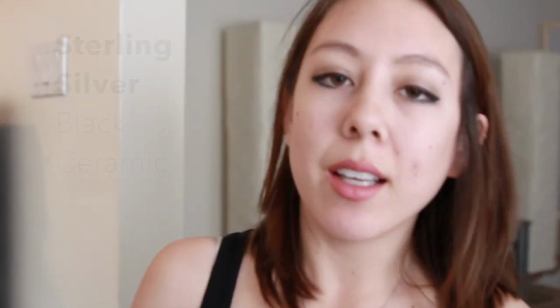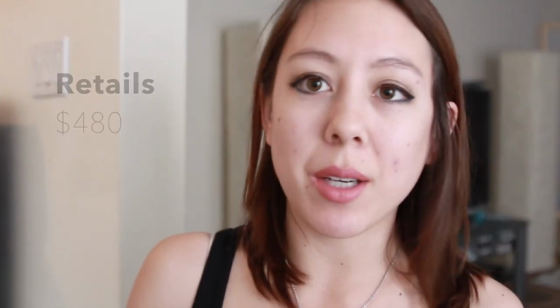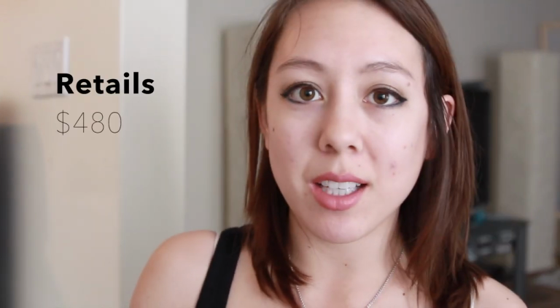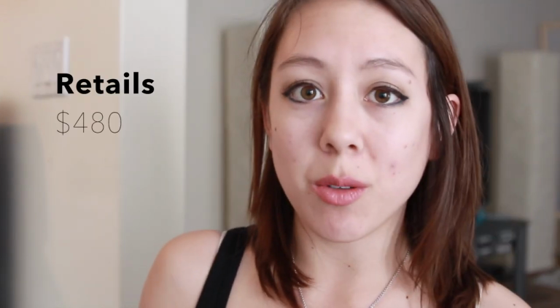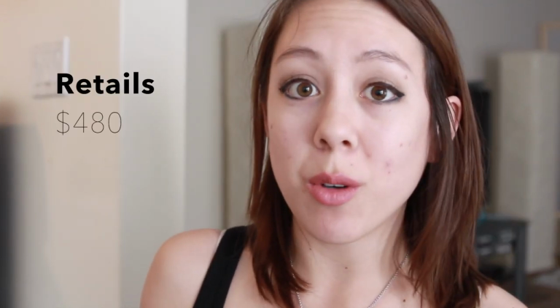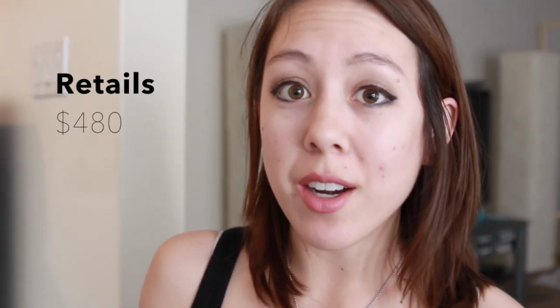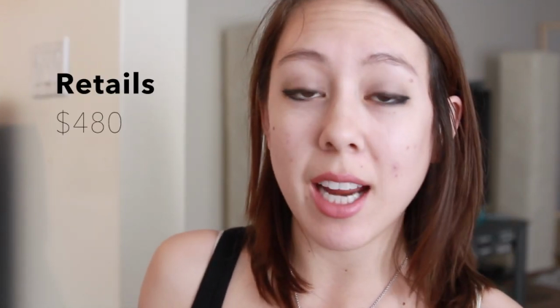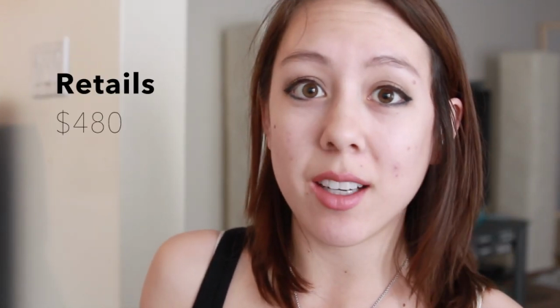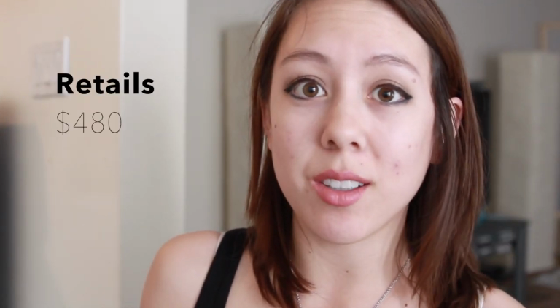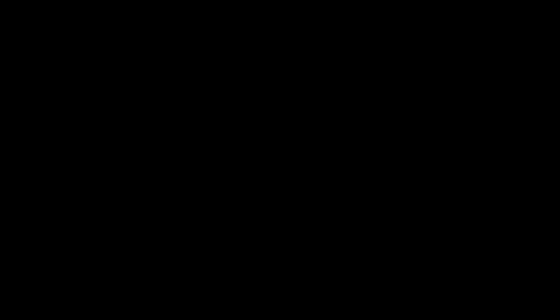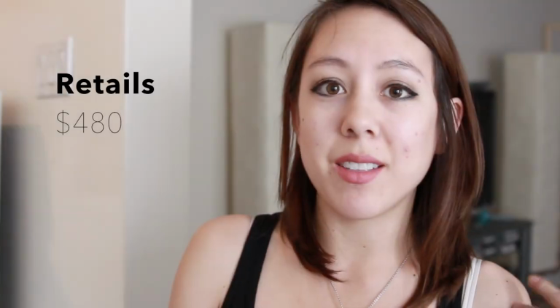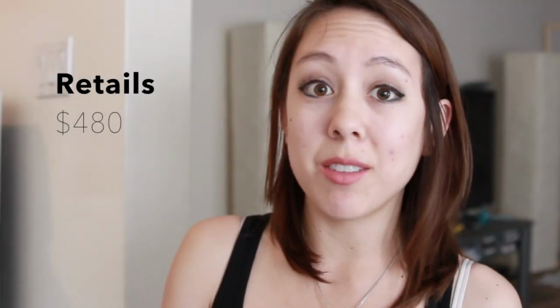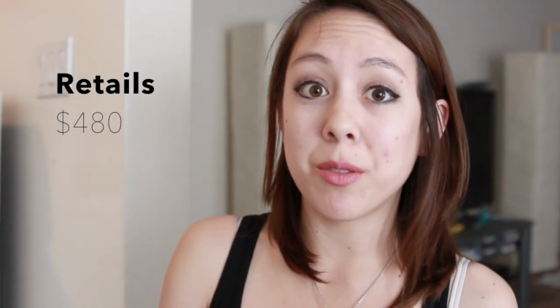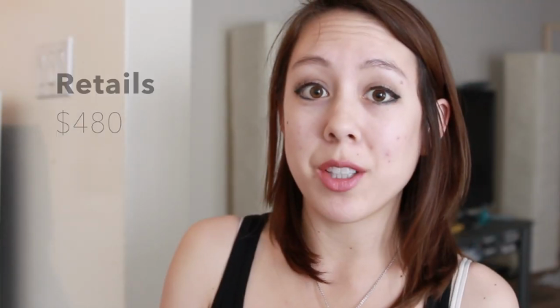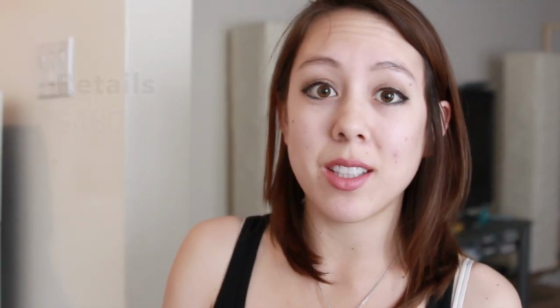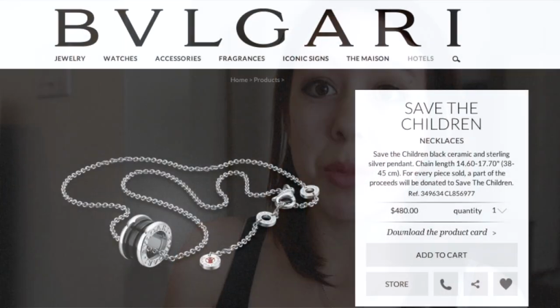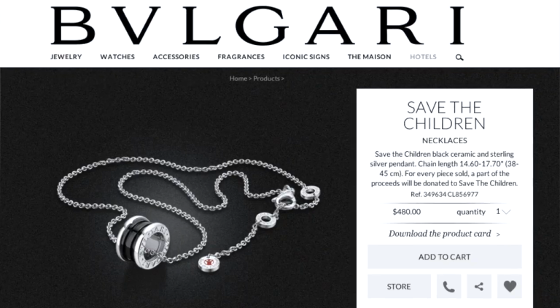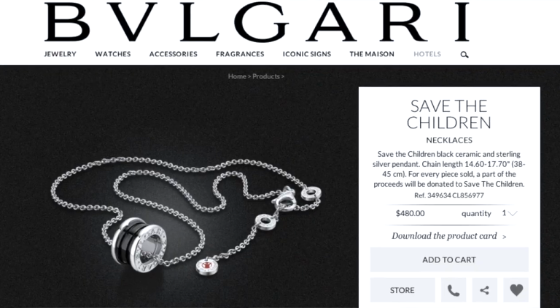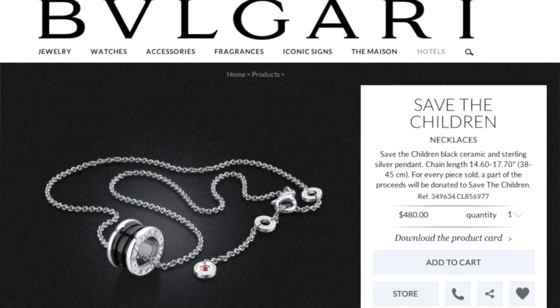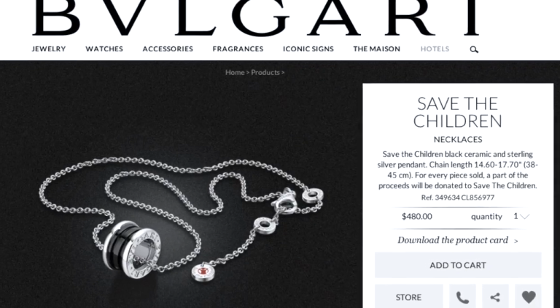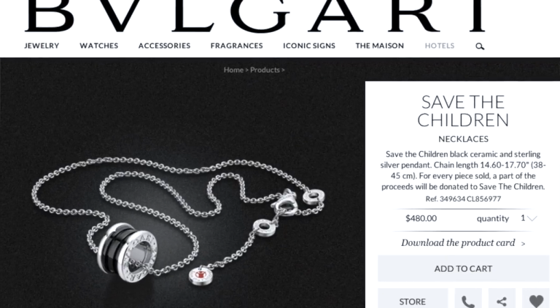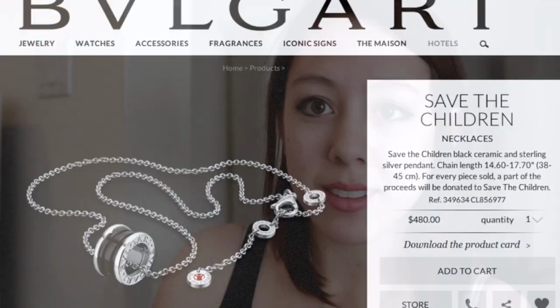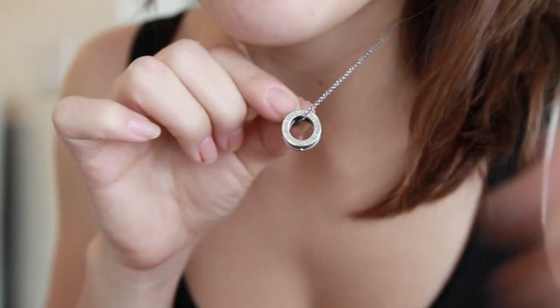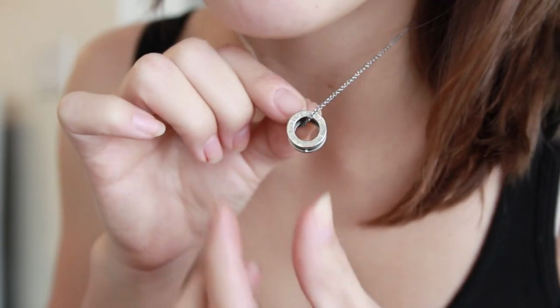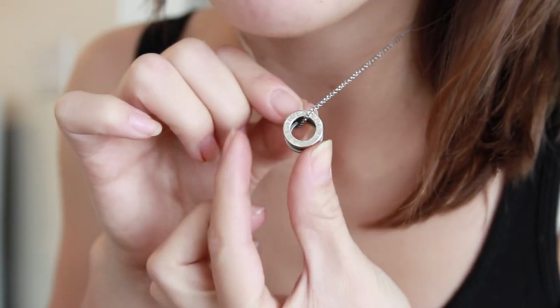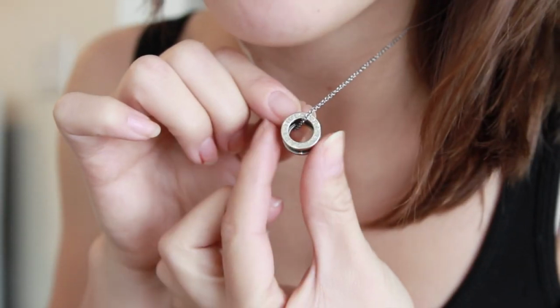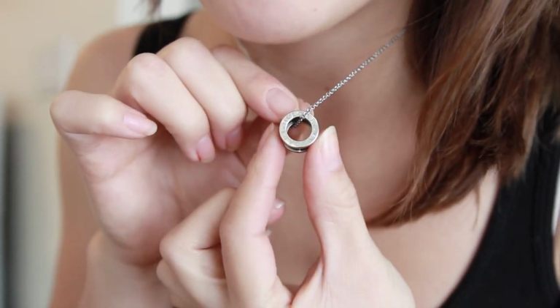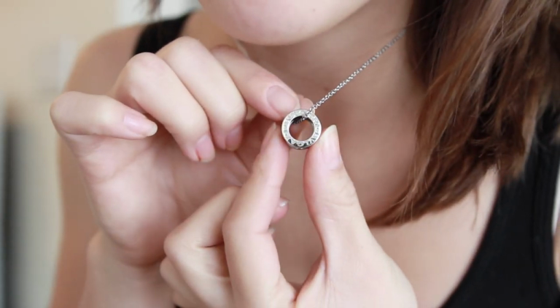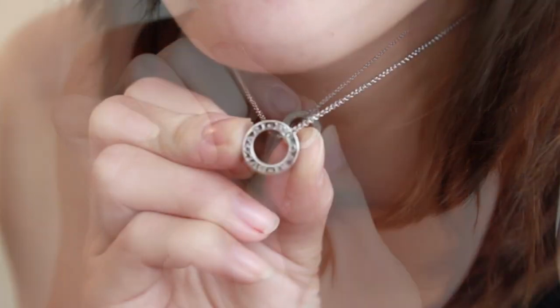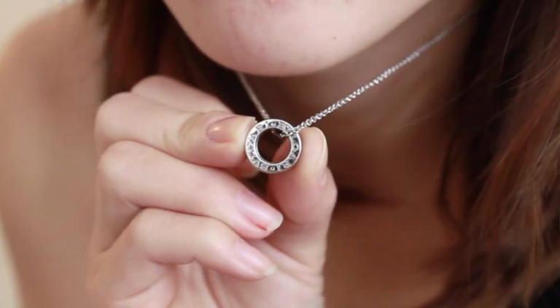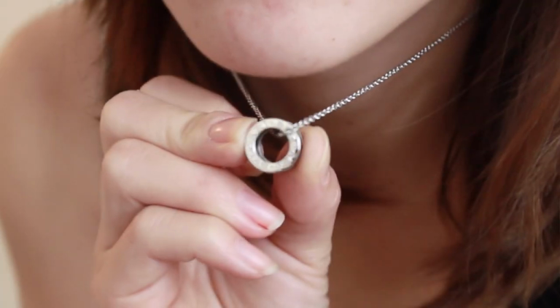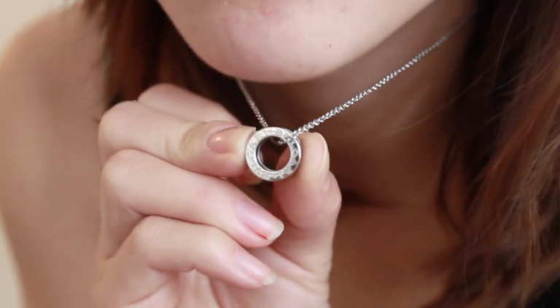It retails for $480 and is available for purchase on Bulgari's main website. It has the Bulgari lettering etched on the side.